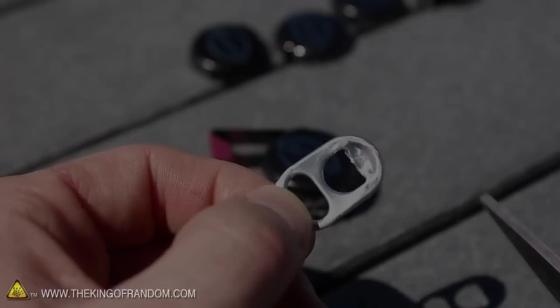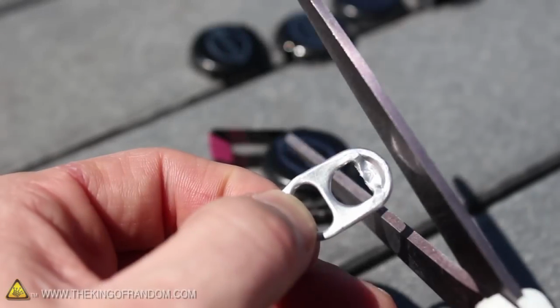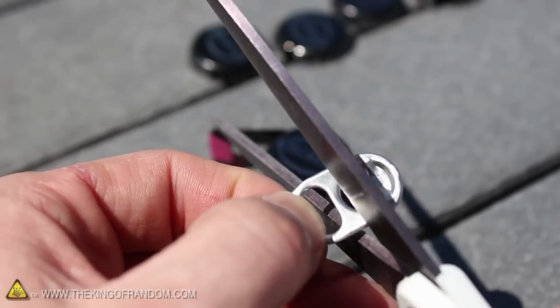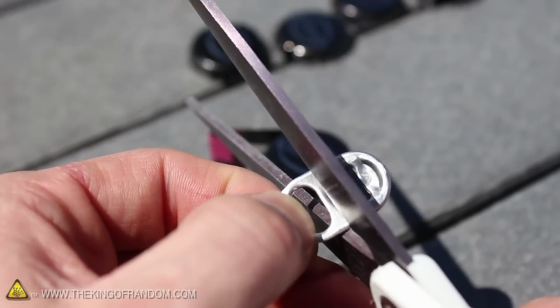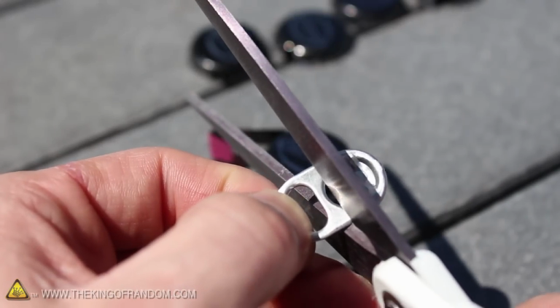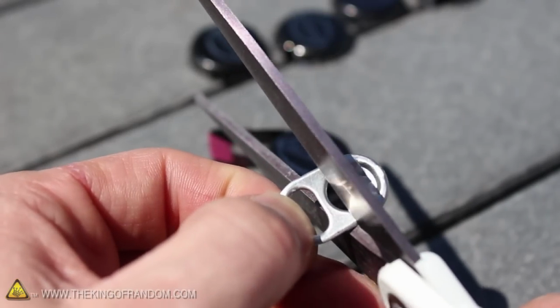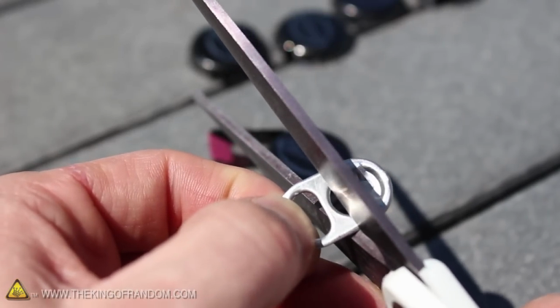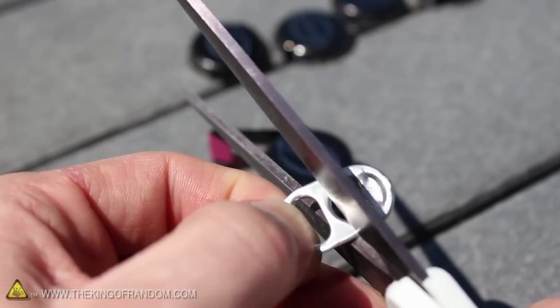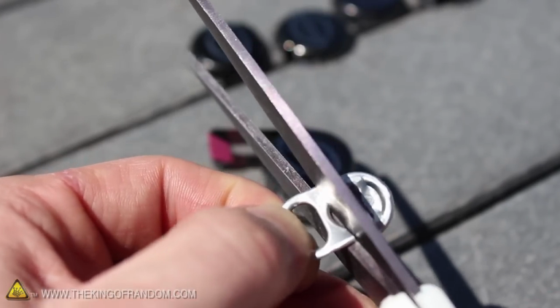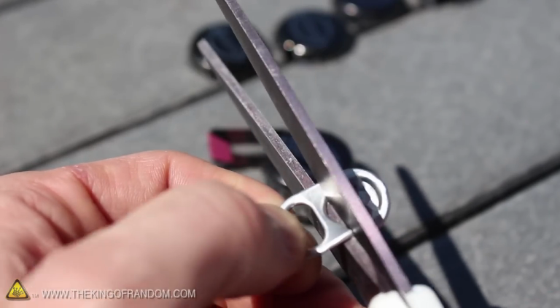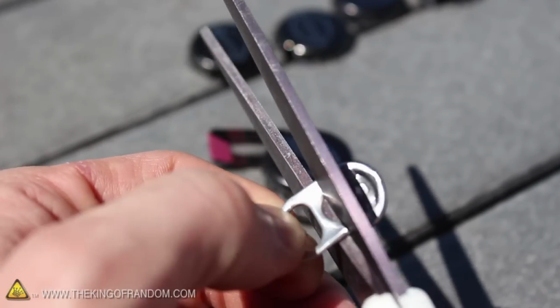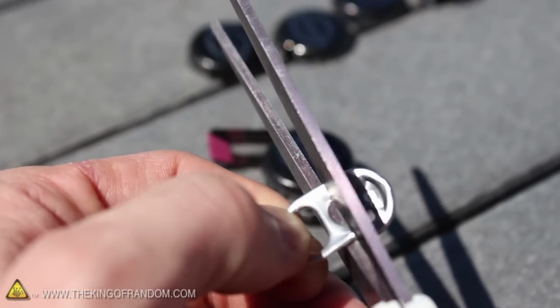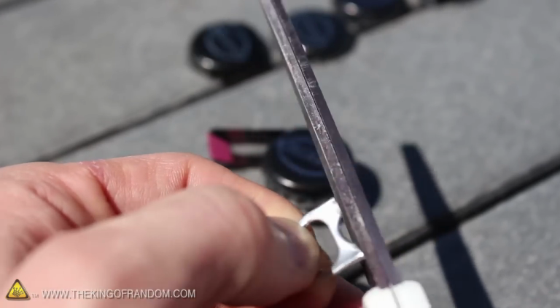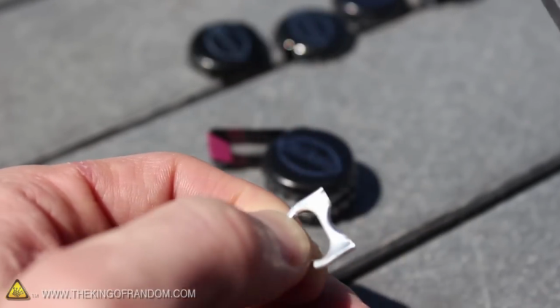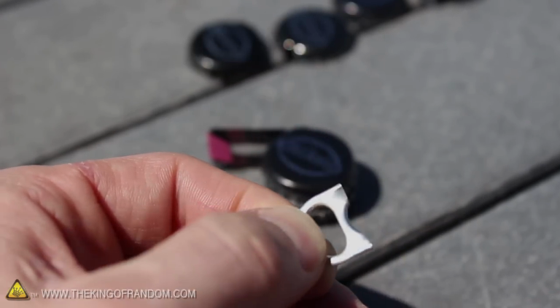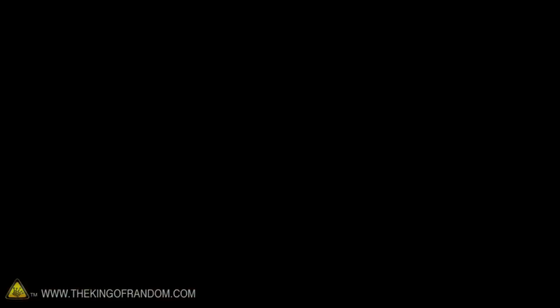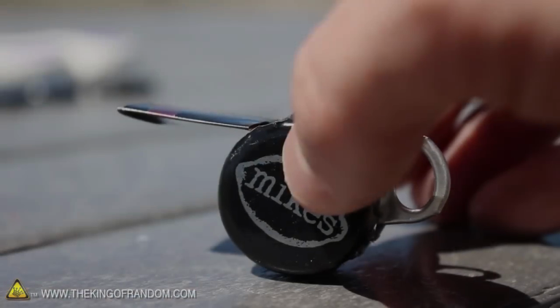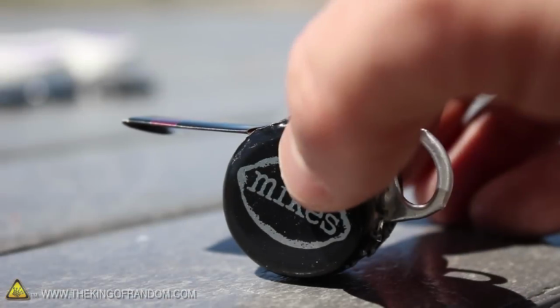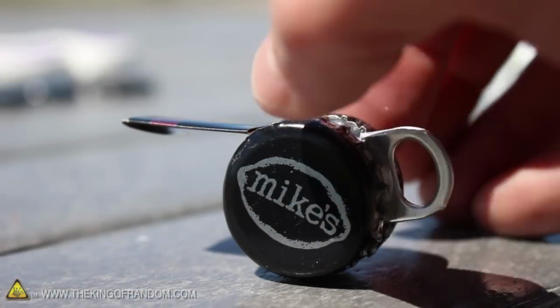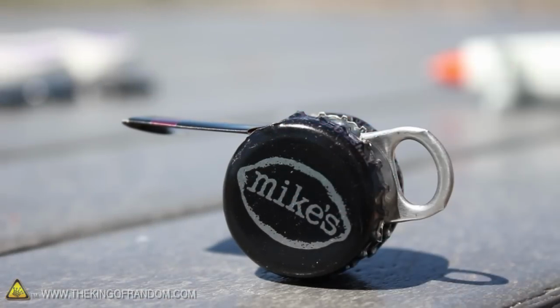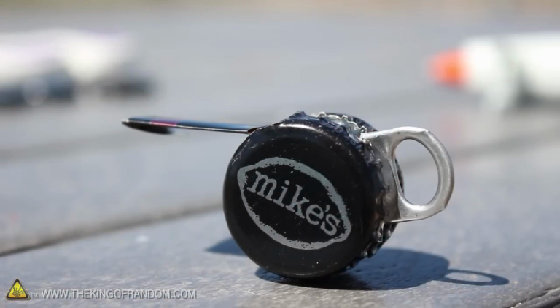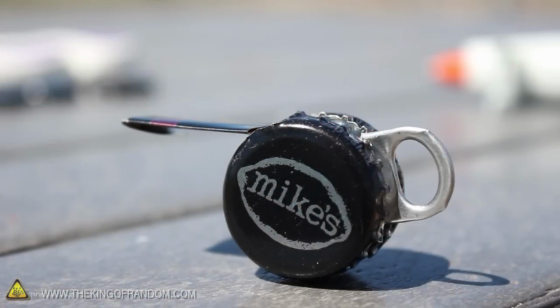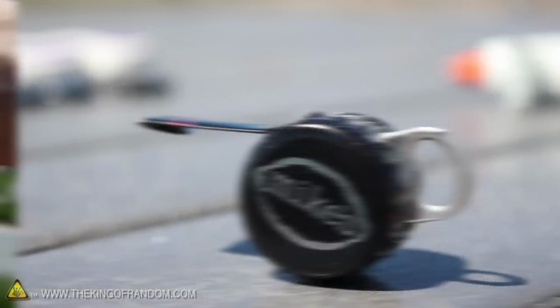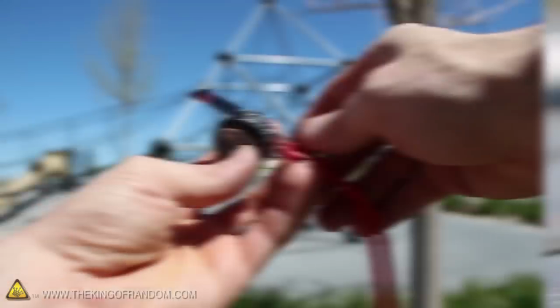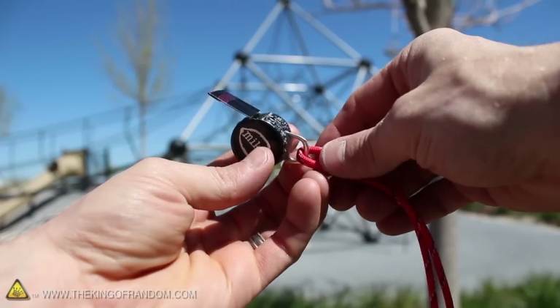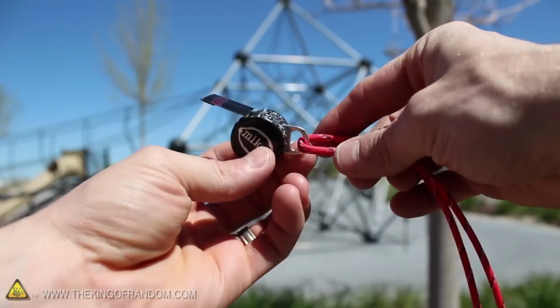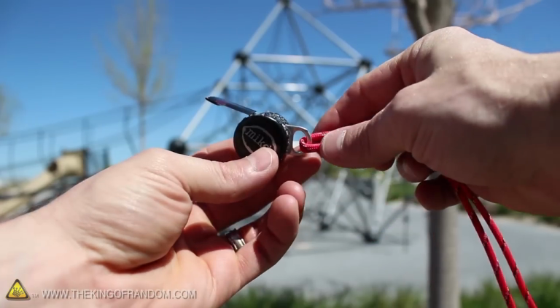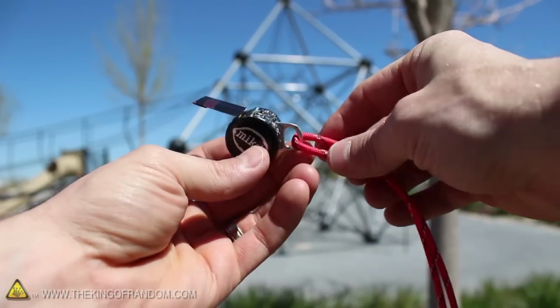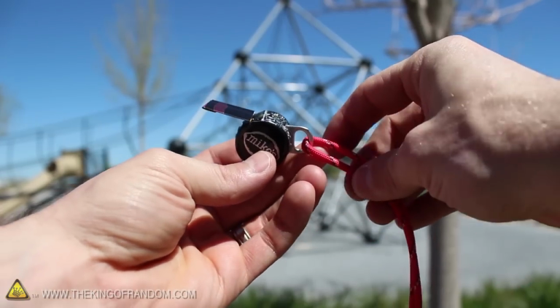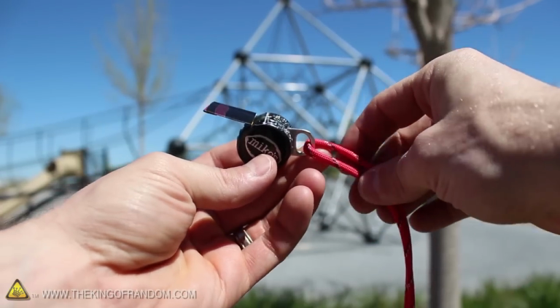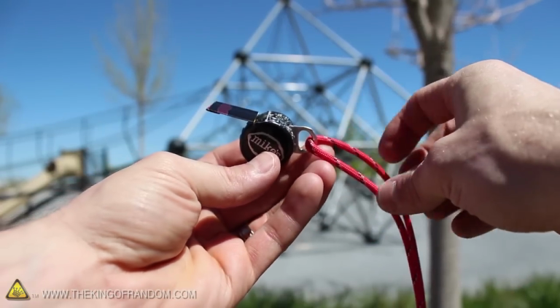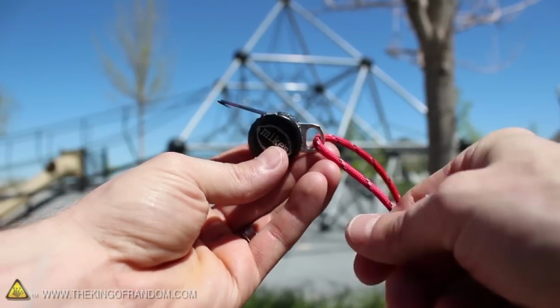For one last embellishment, I tried cutting one of the tabs in half and hot gluing it to the back, so now we have the option of adding a lanyard, making it fully accessible anytime we want it.